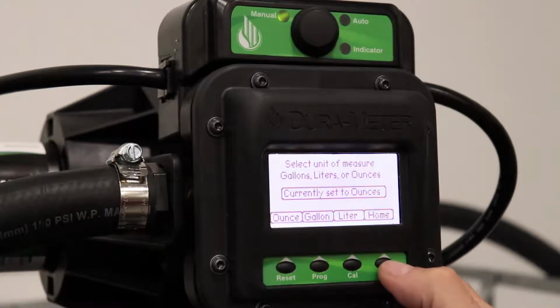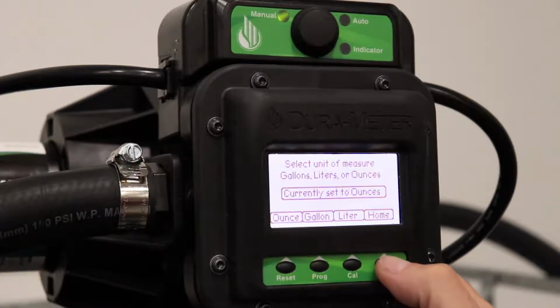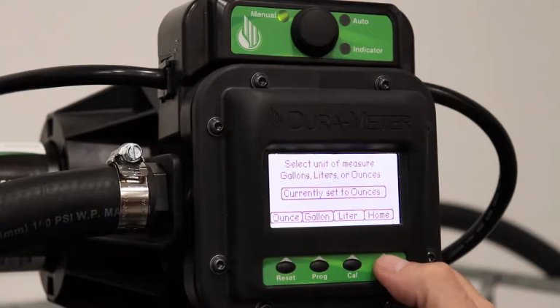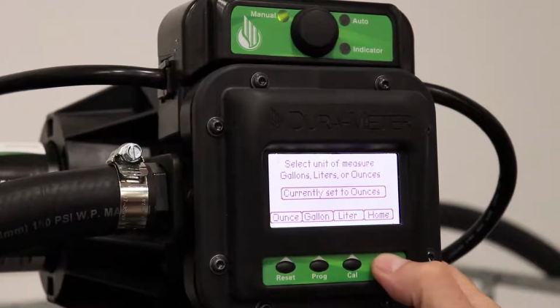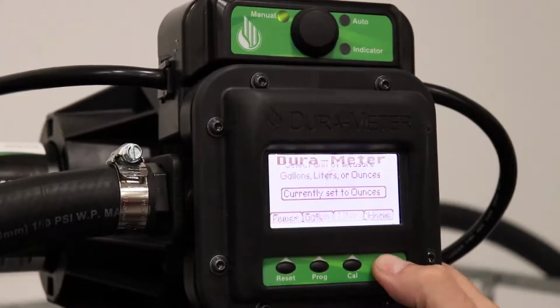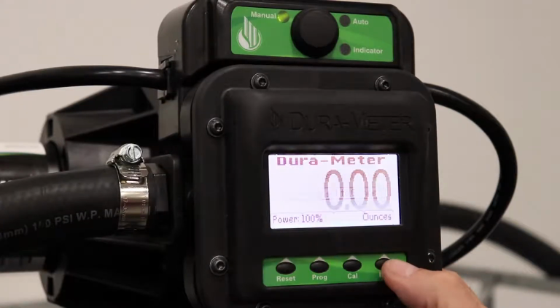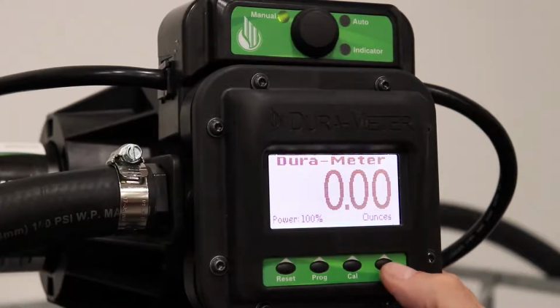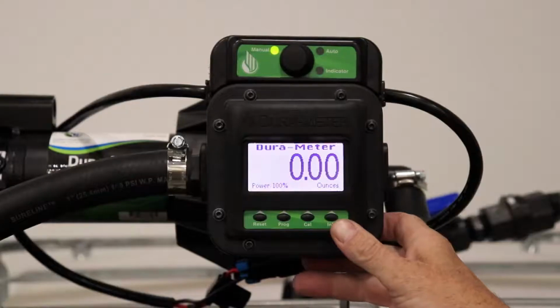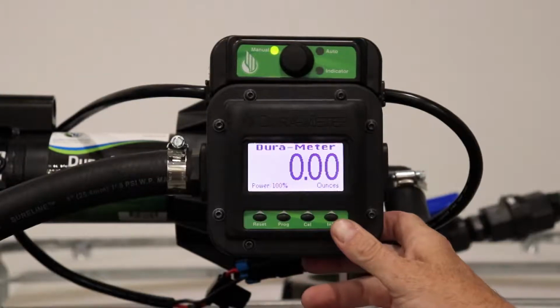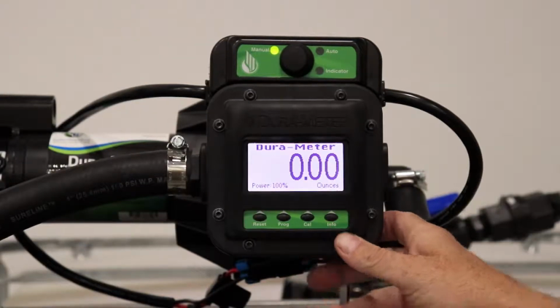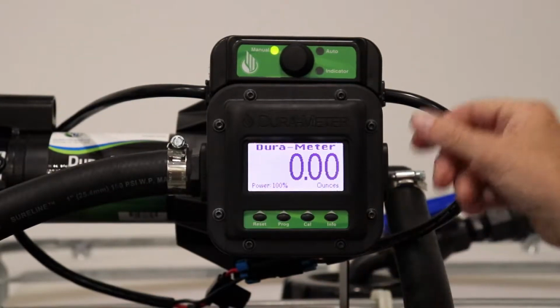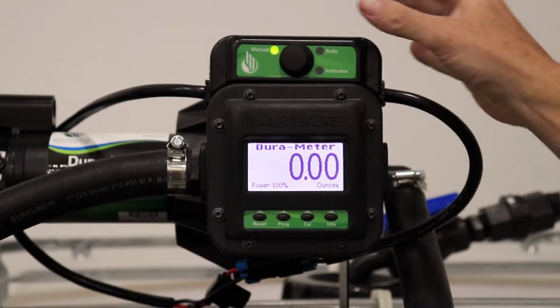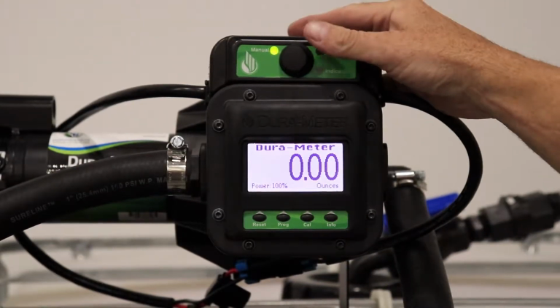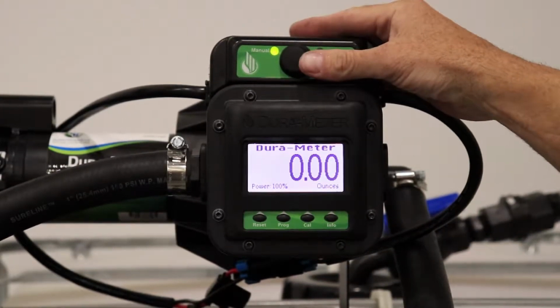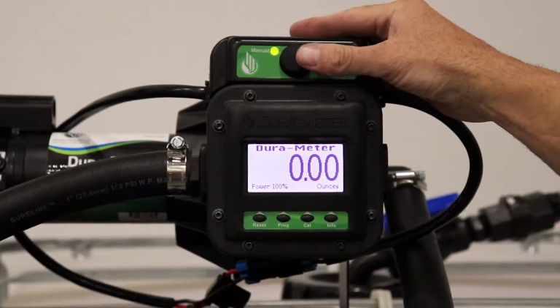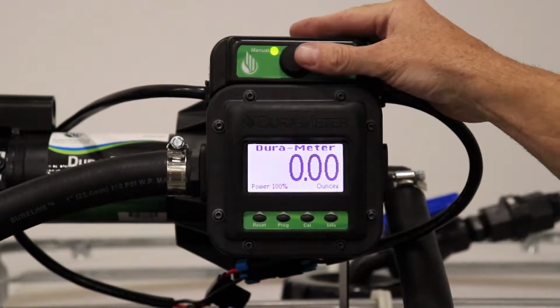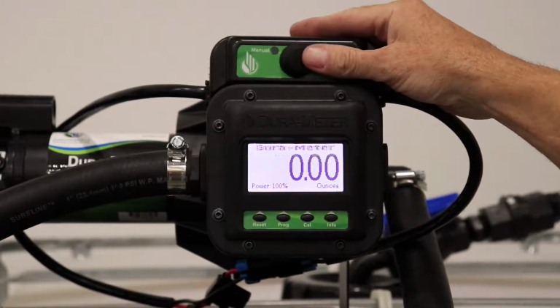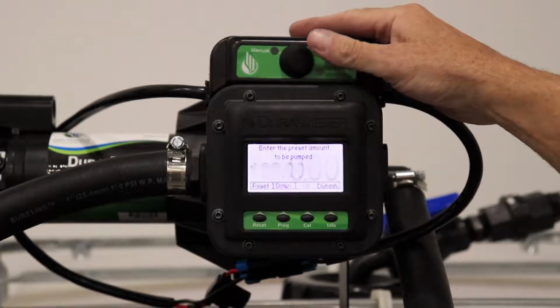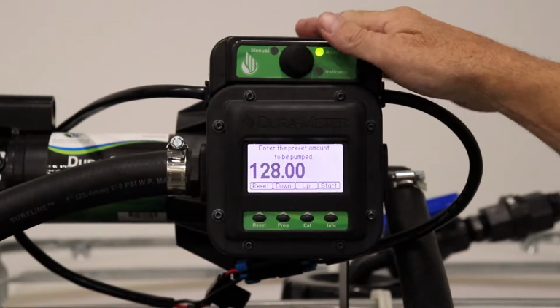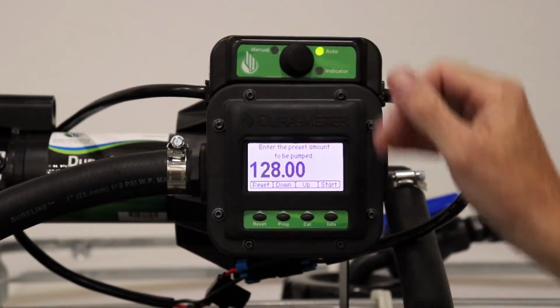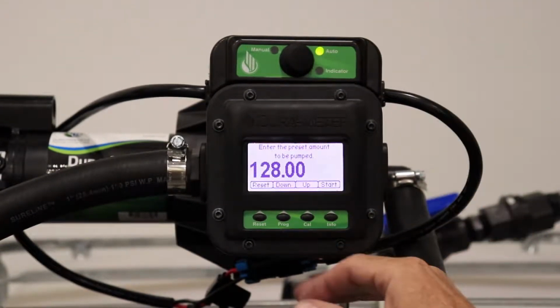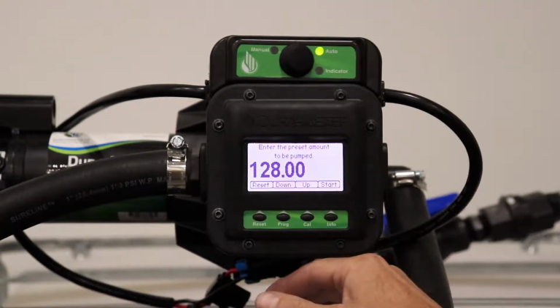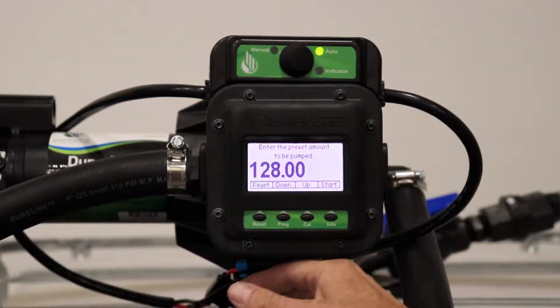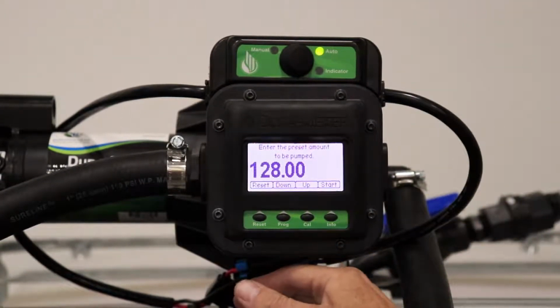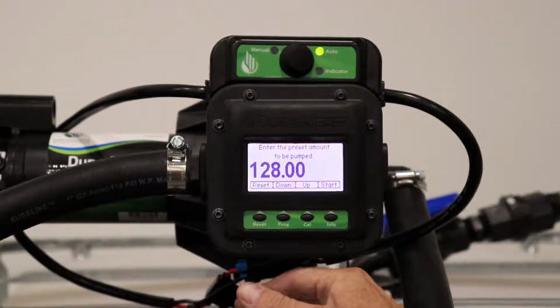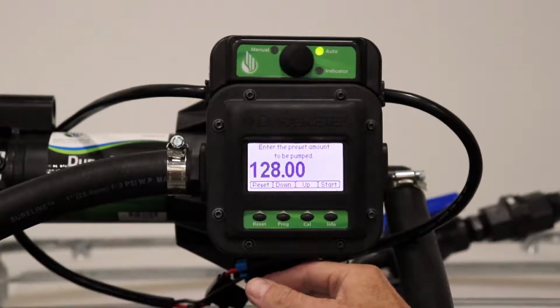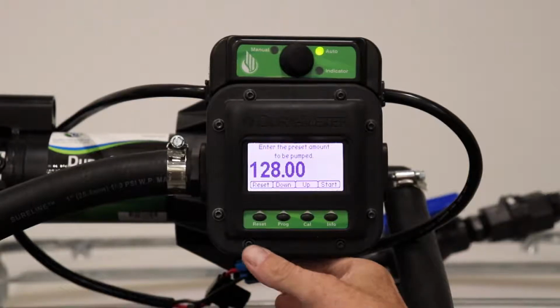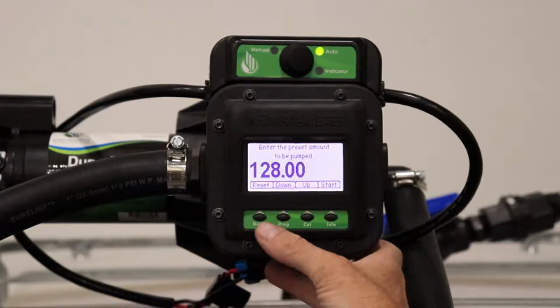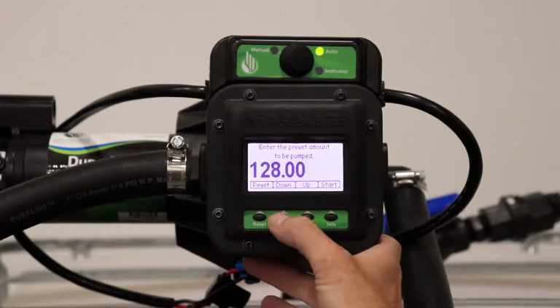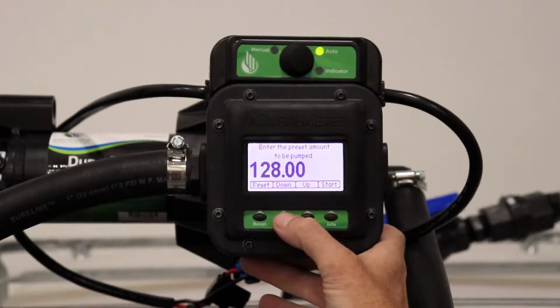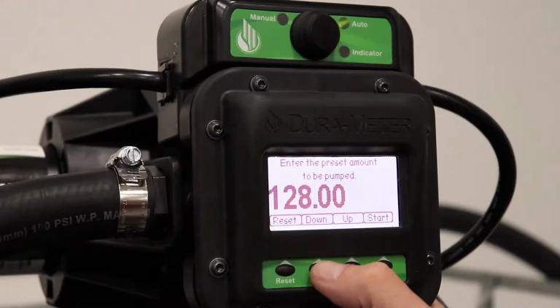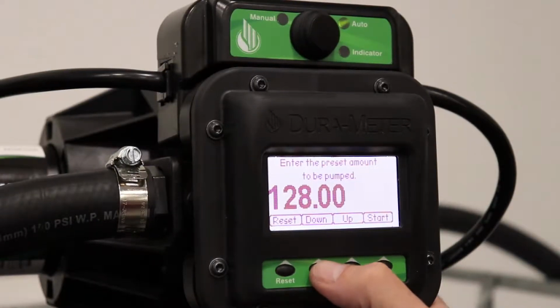Once home, you'll notice that ounces now appears in the bottom right hand corner. Flip the switch above your Dura meter to auto mode.